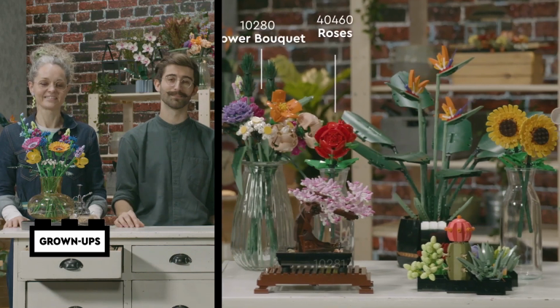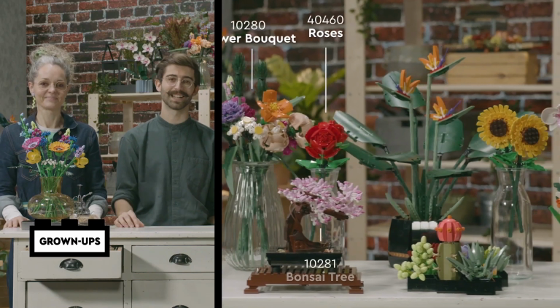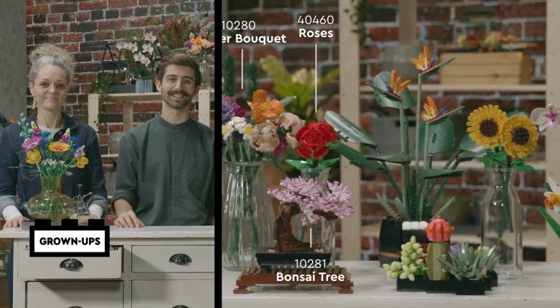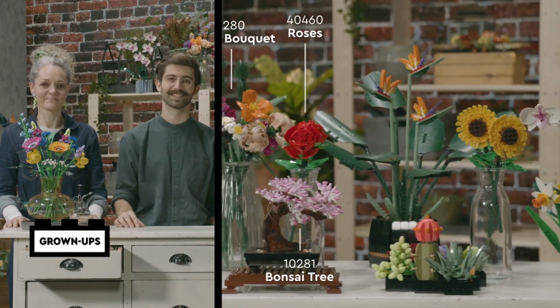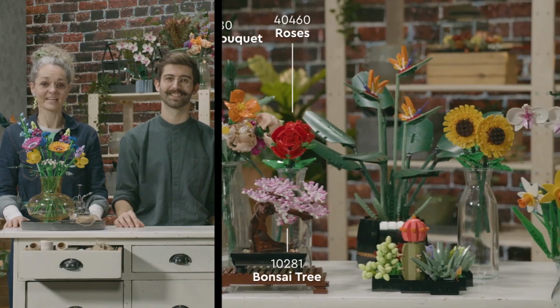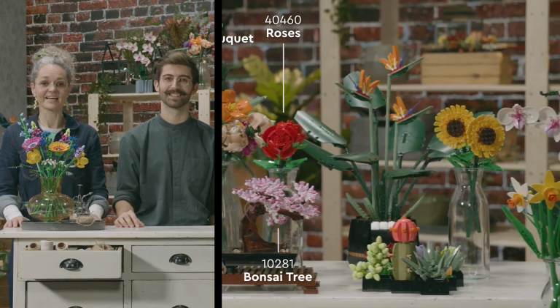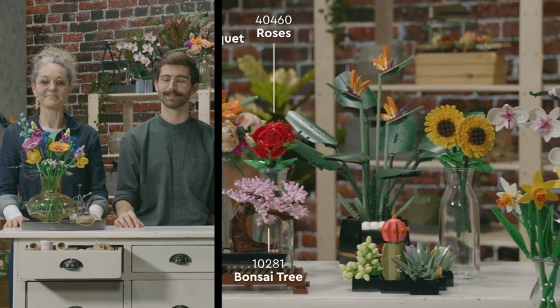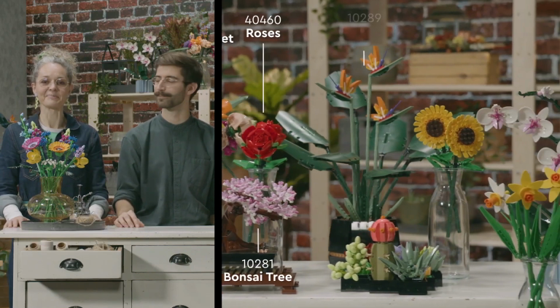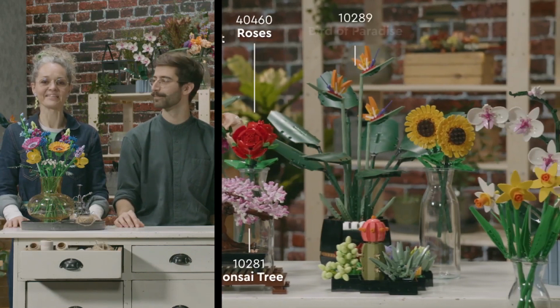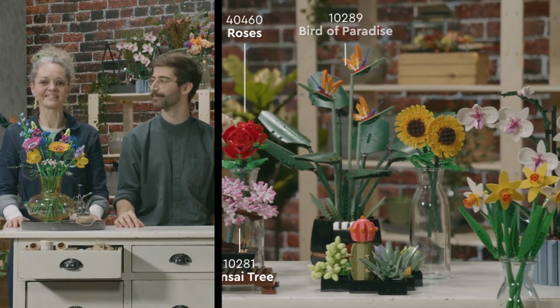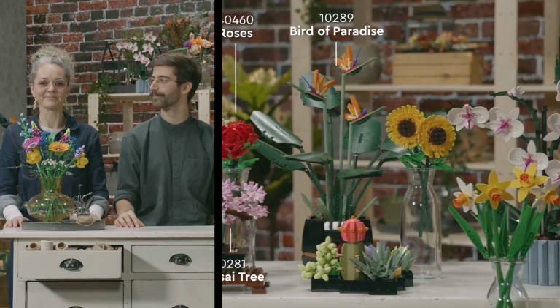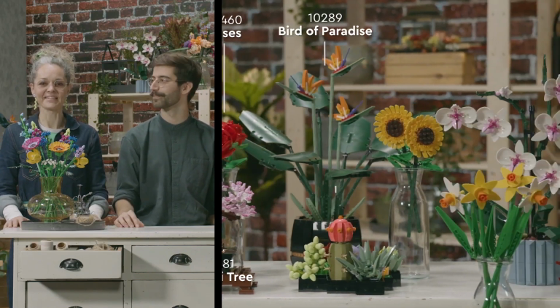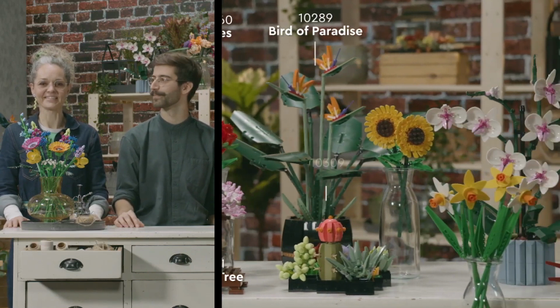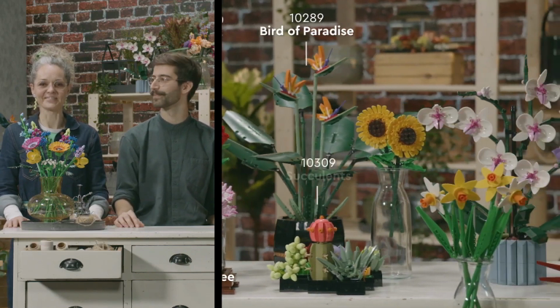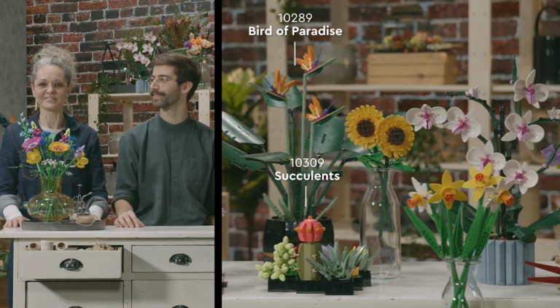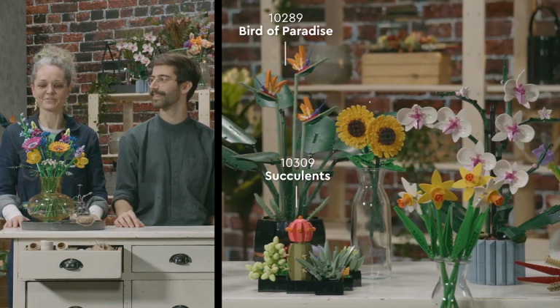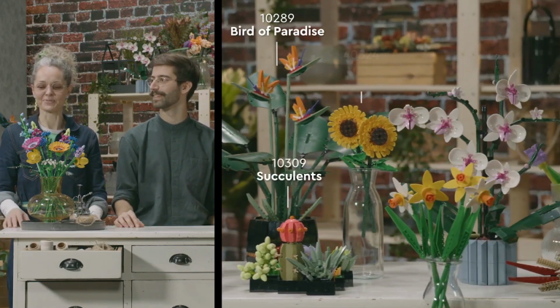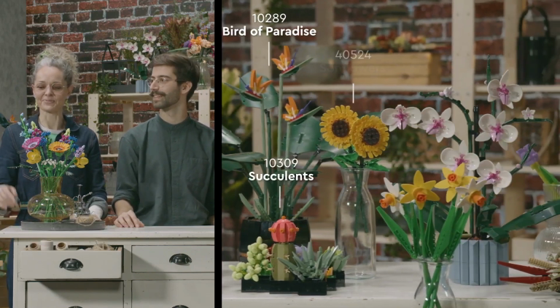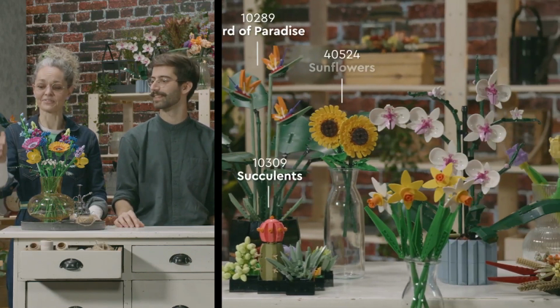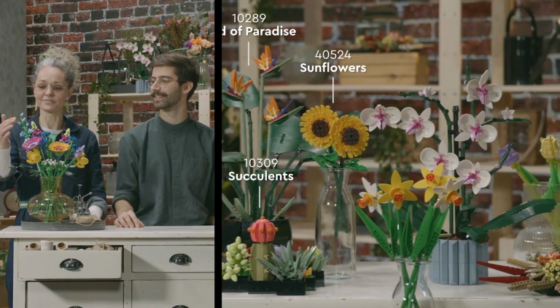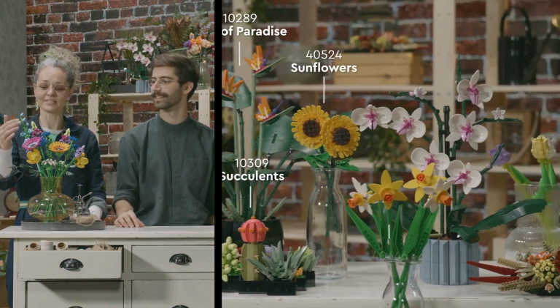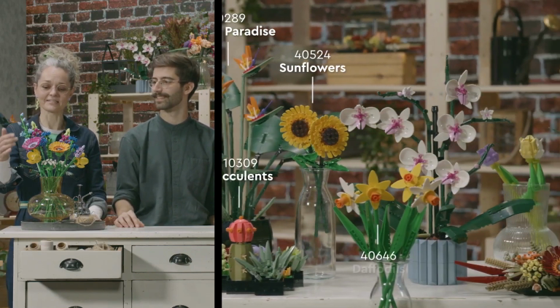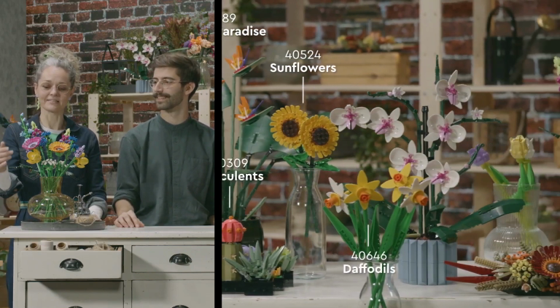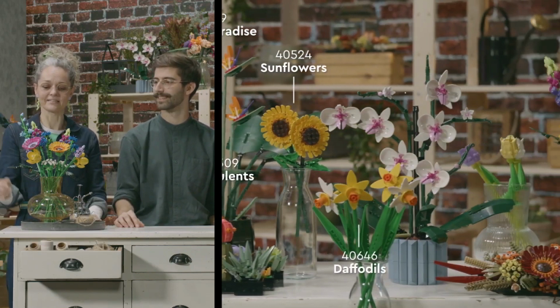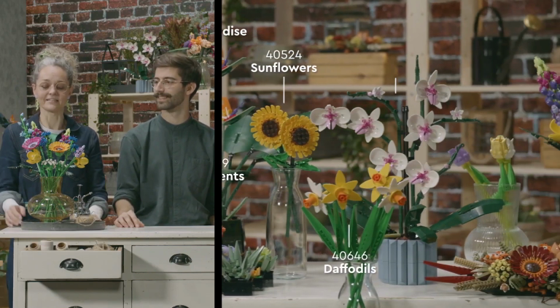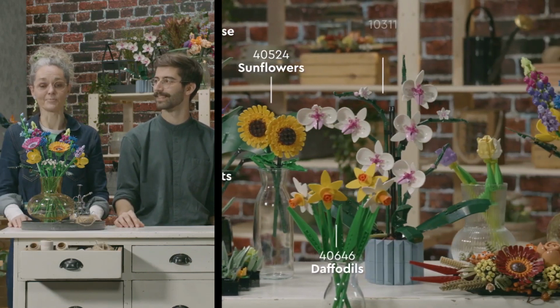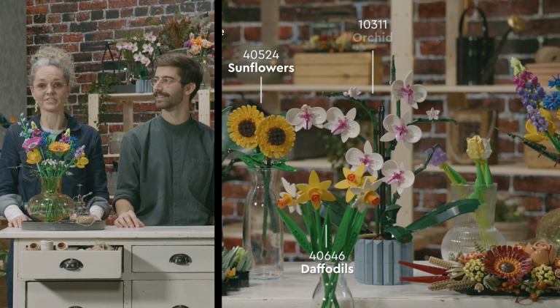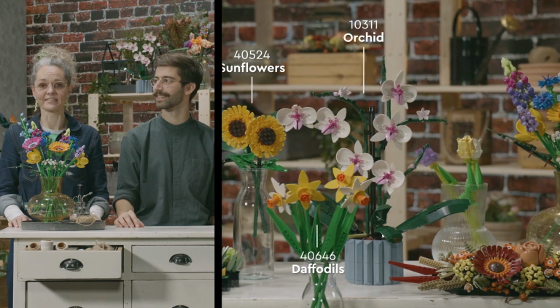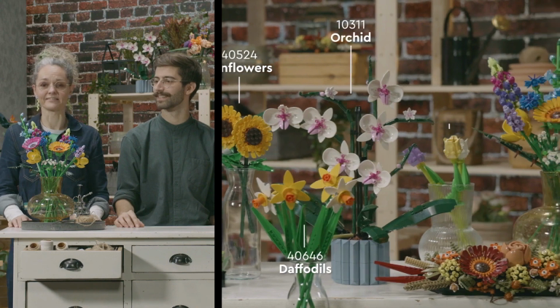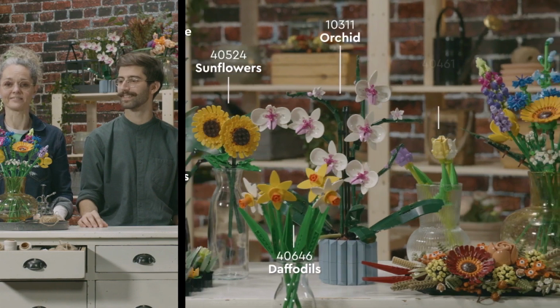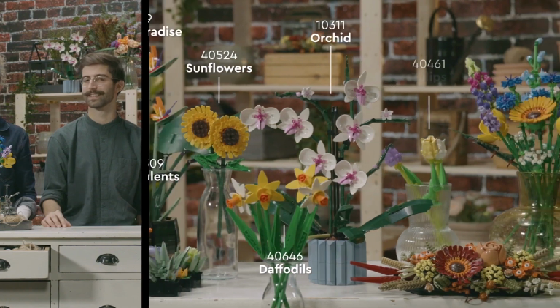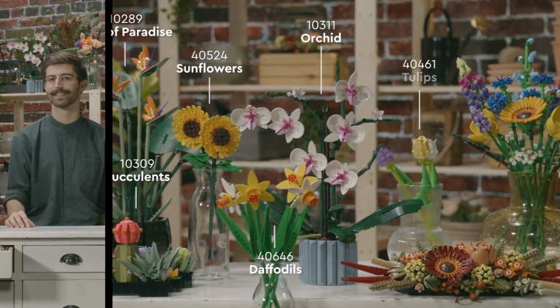I'm Milan. And I'm Annemette. And we're here today to show you the new sets in the LEGO Botanical Collection.